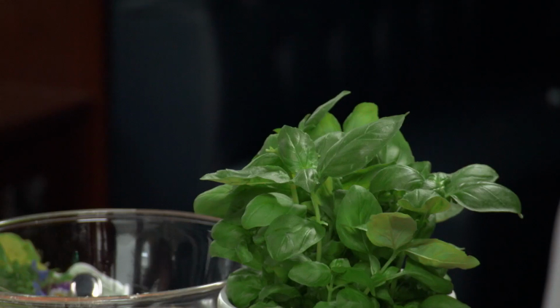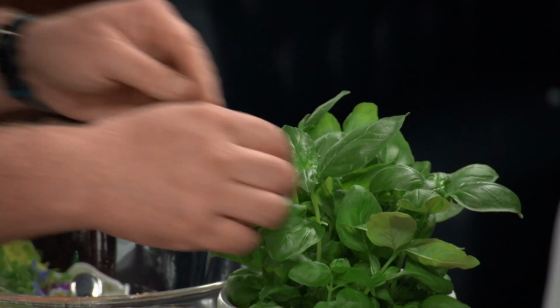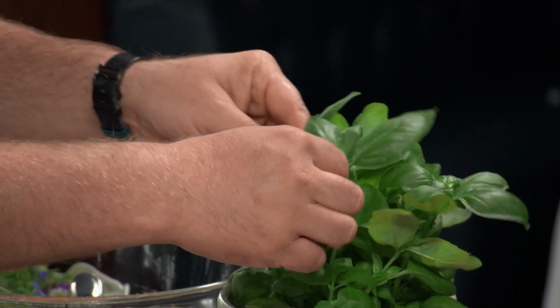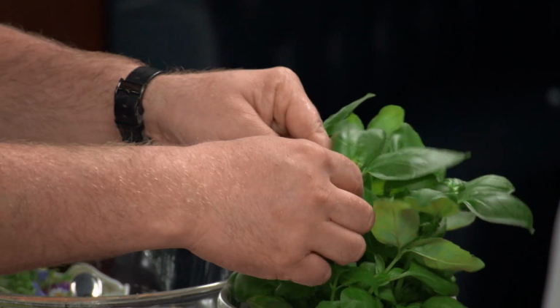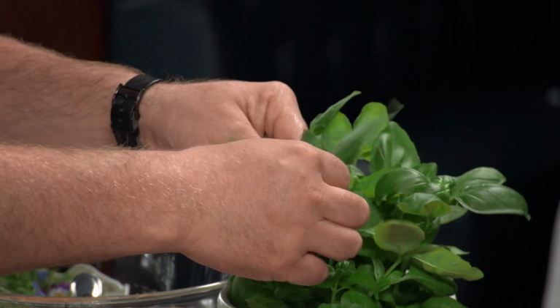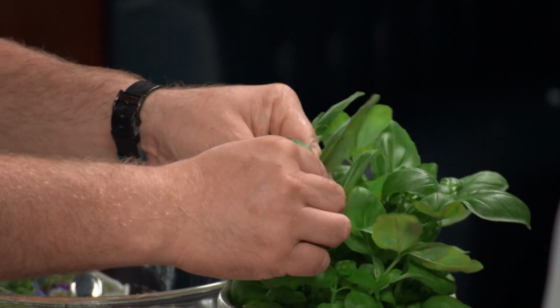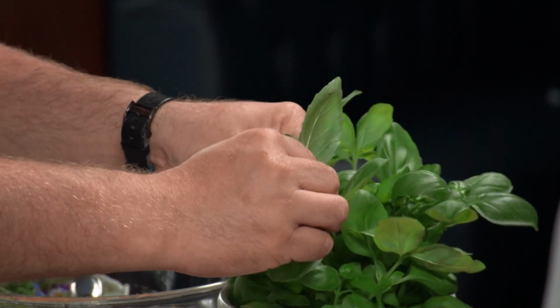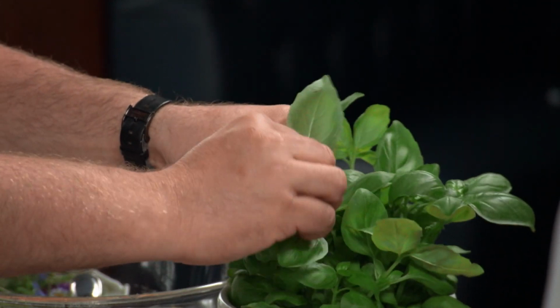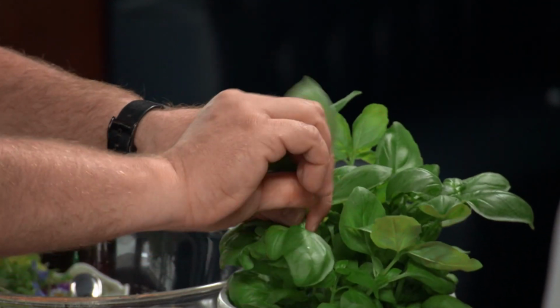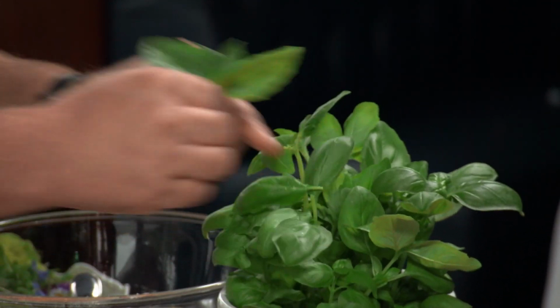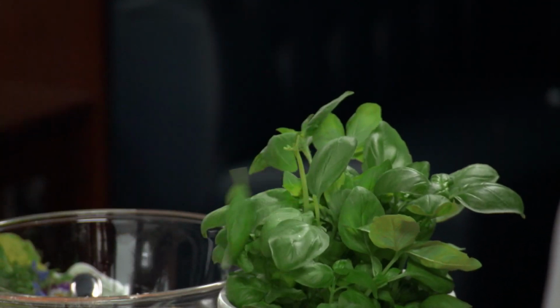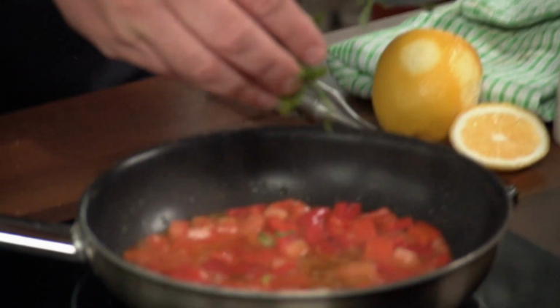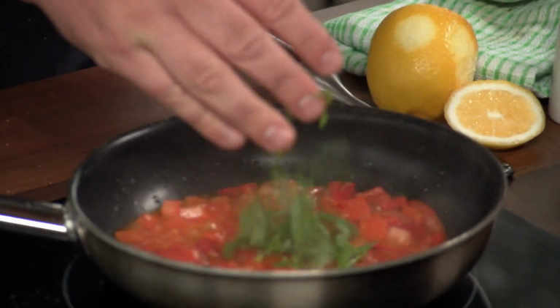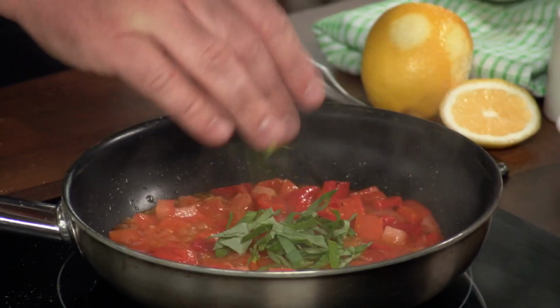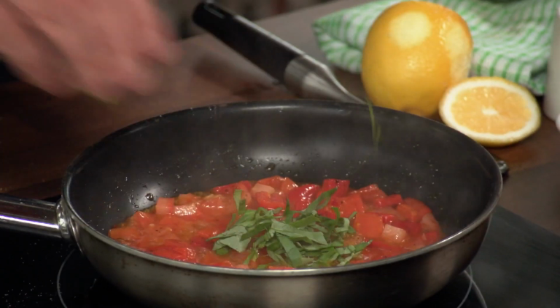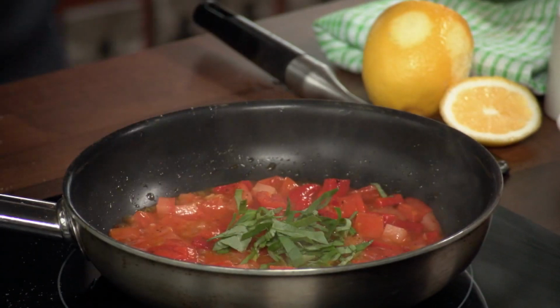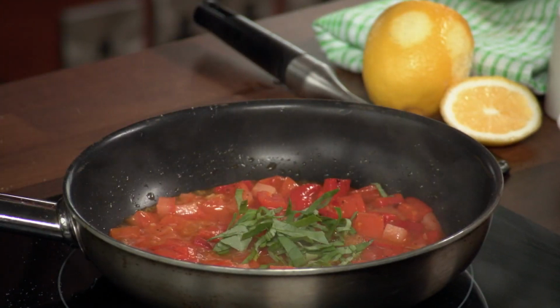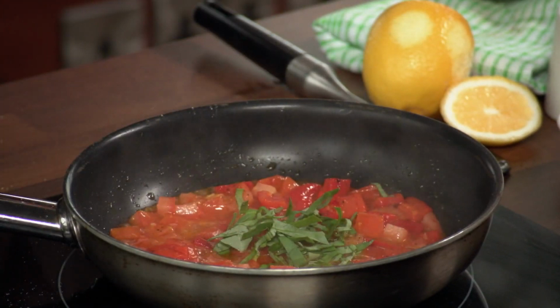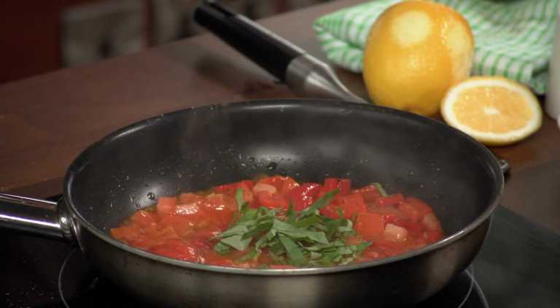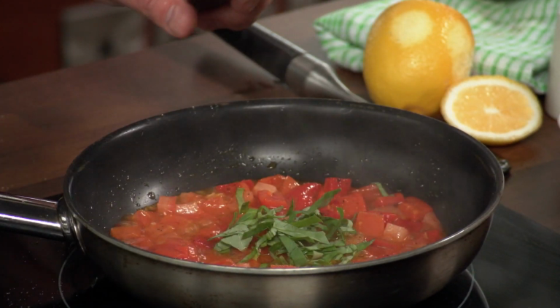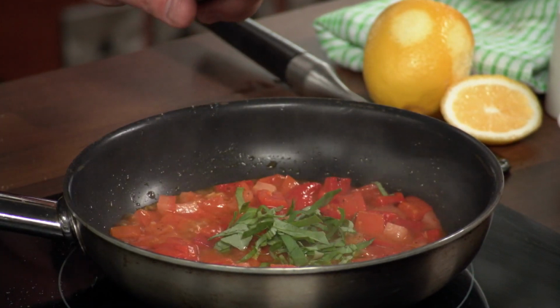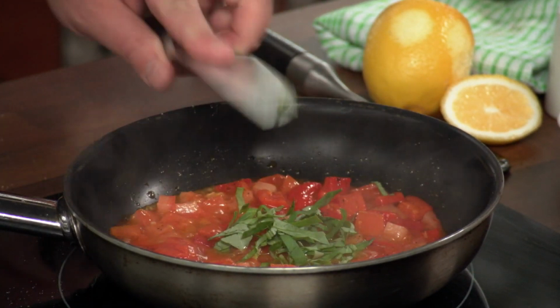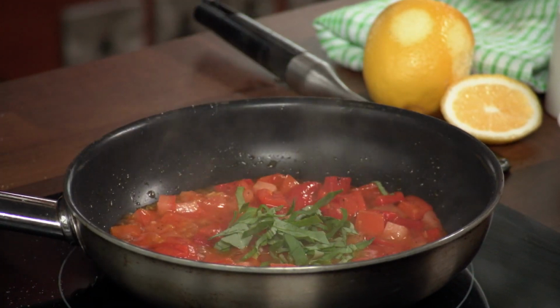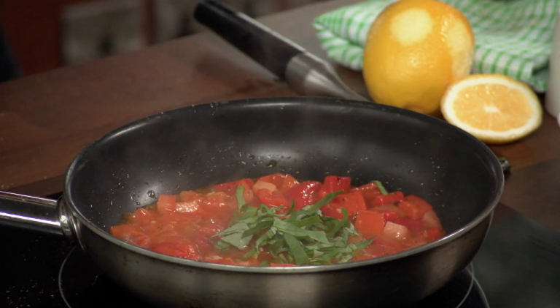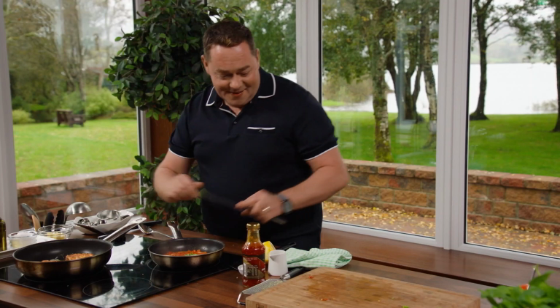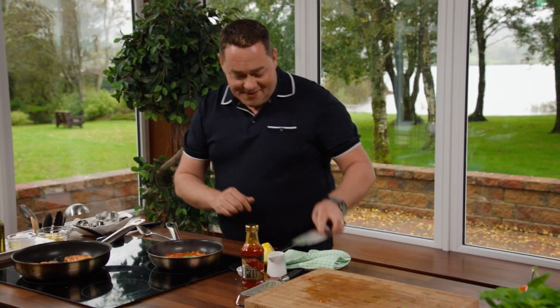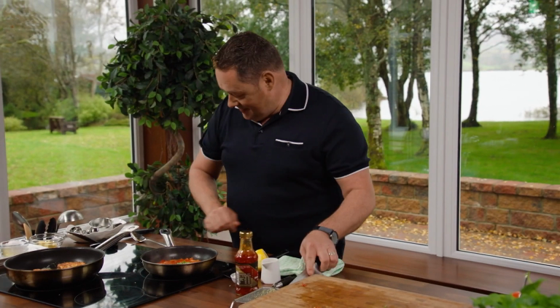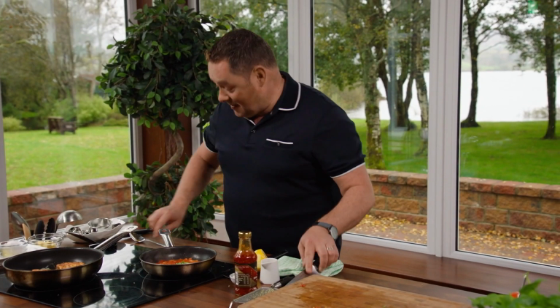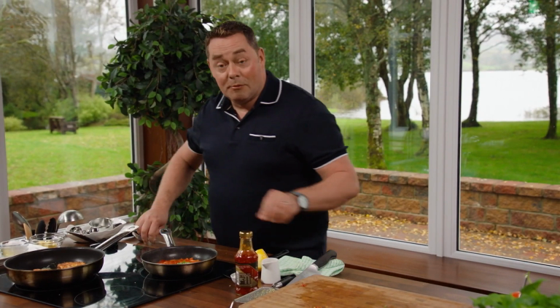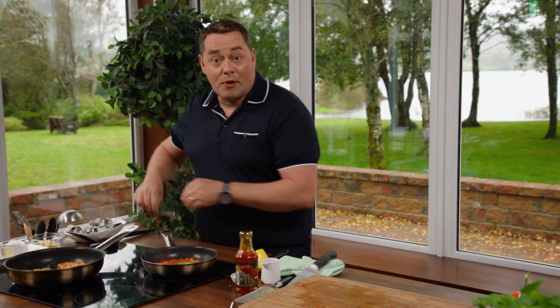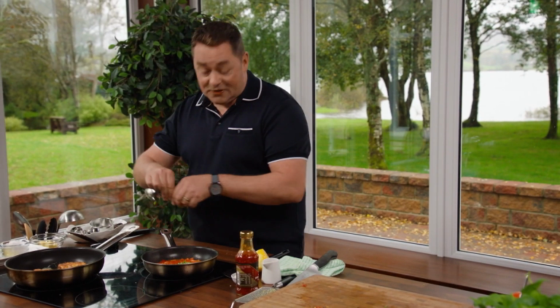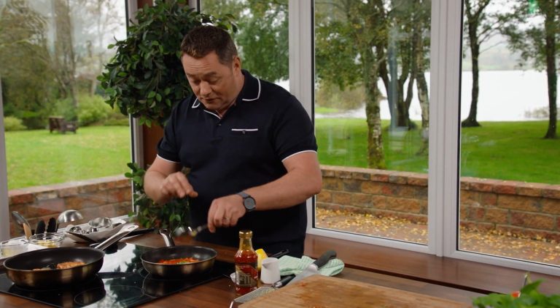It's not too spicy because it's sweet chilli sauce. A little bit of fresh basil at the last minute. Switch everything off and then we'll be ready to serve.